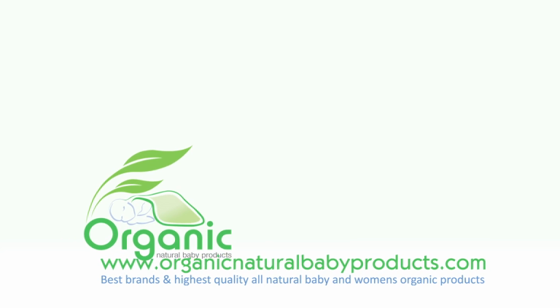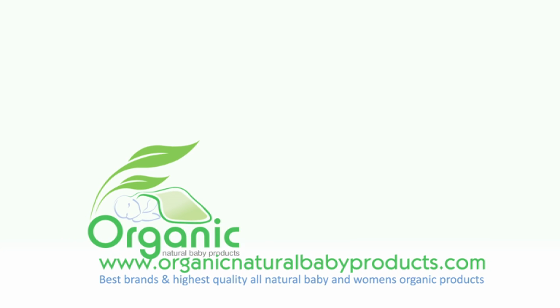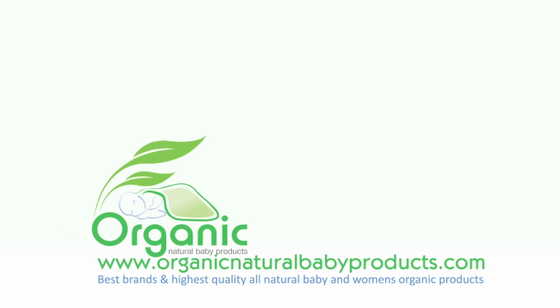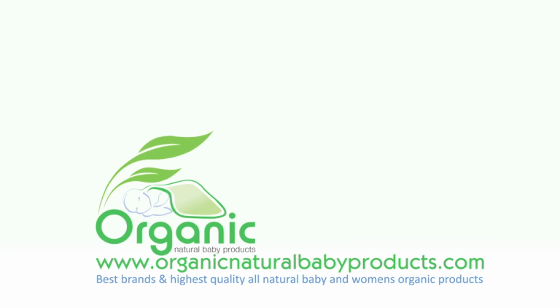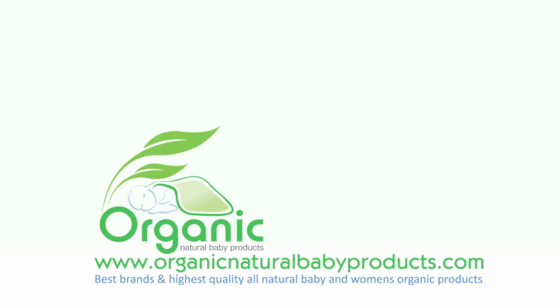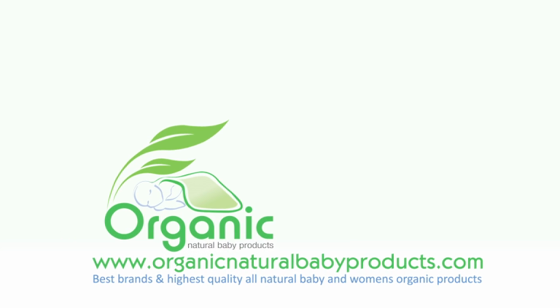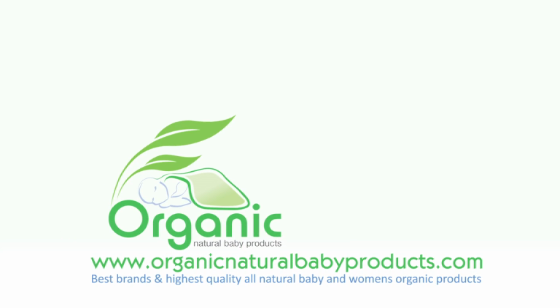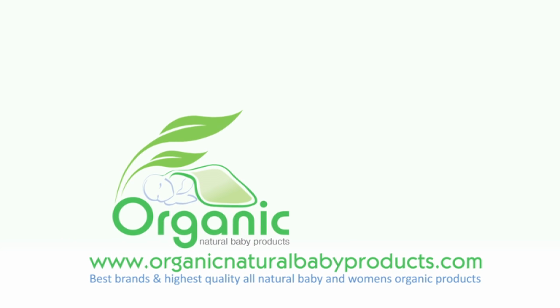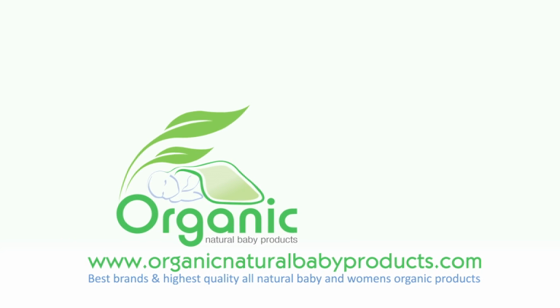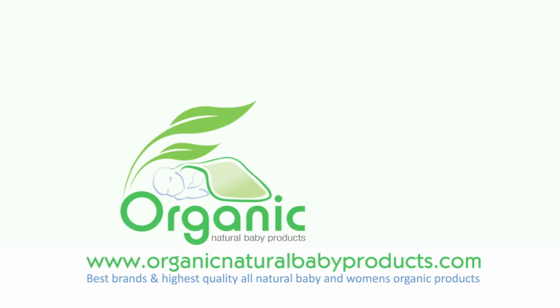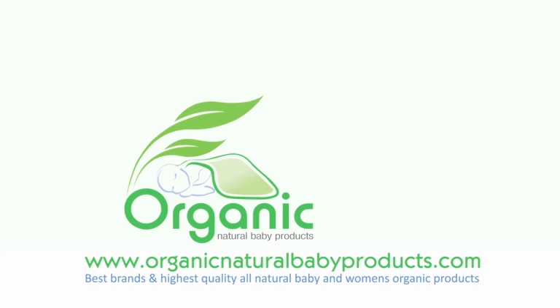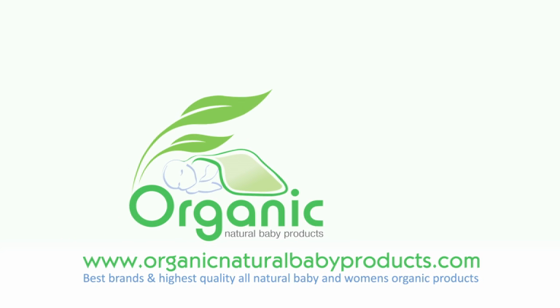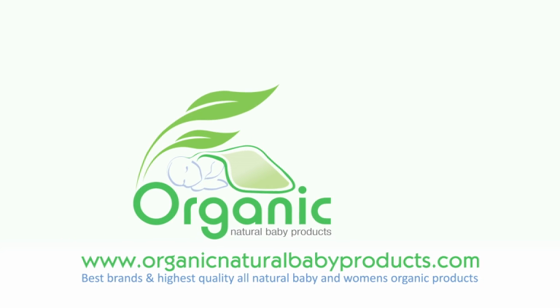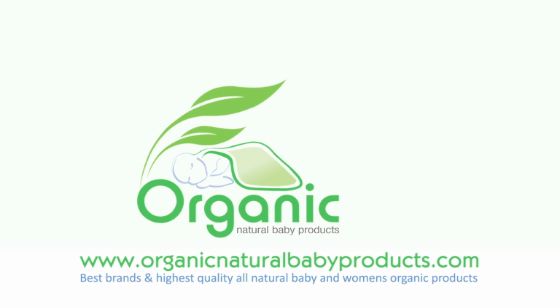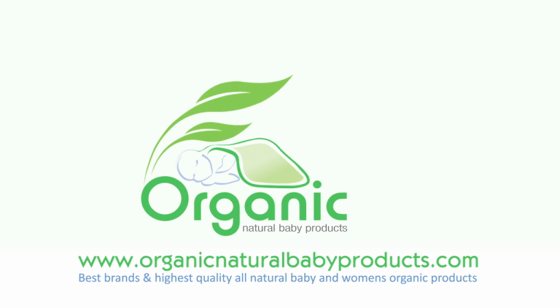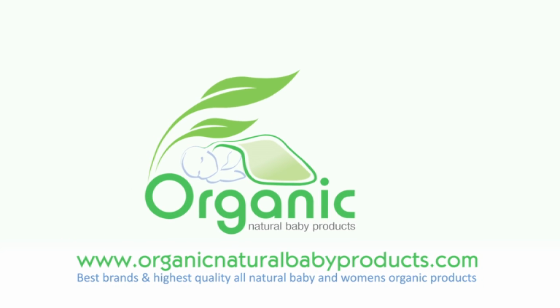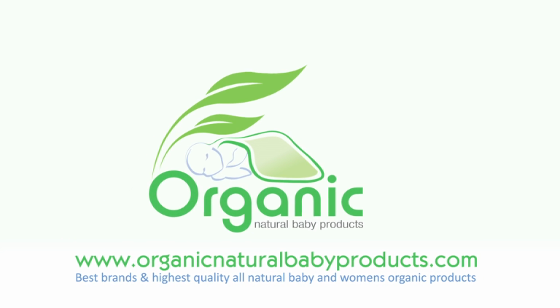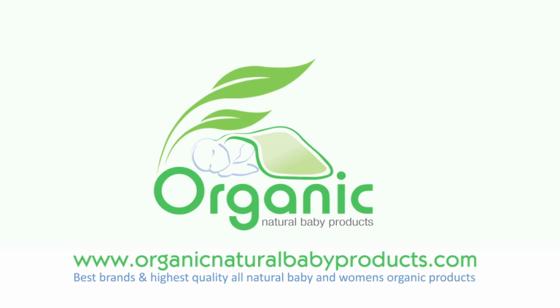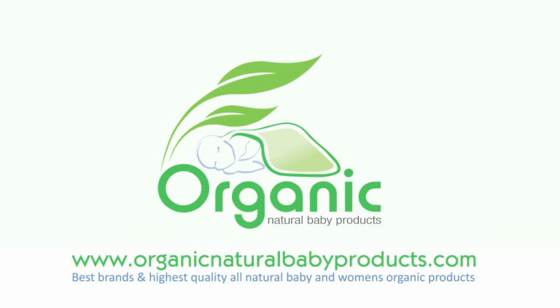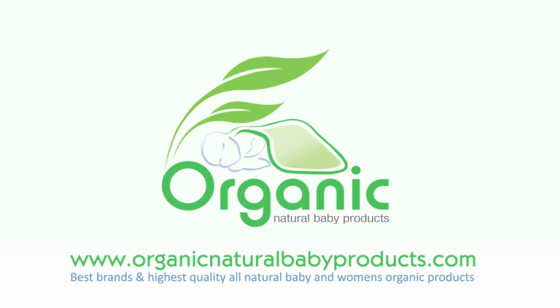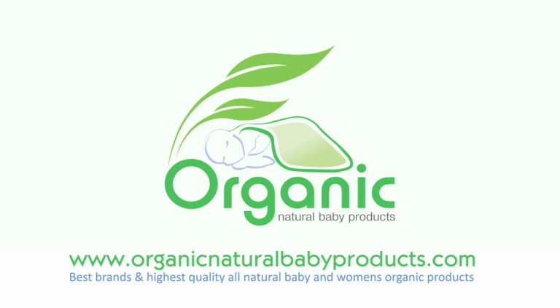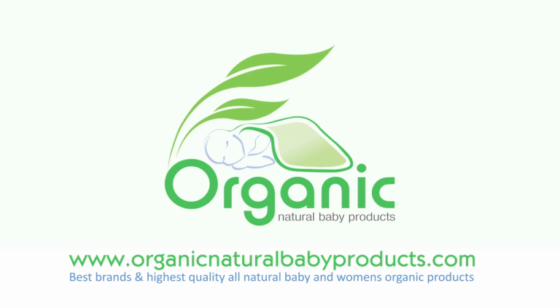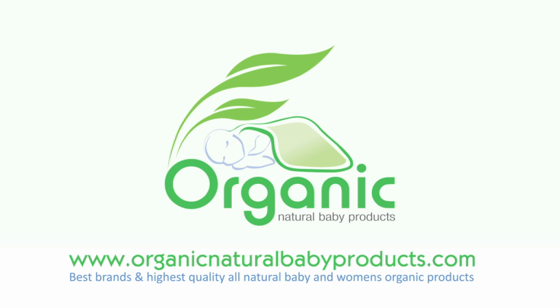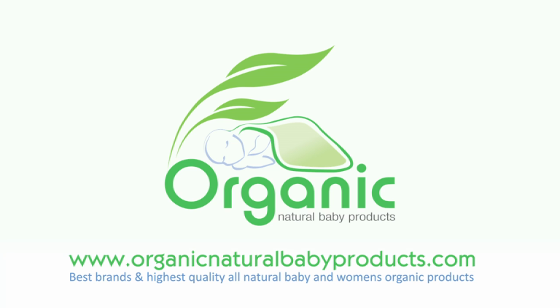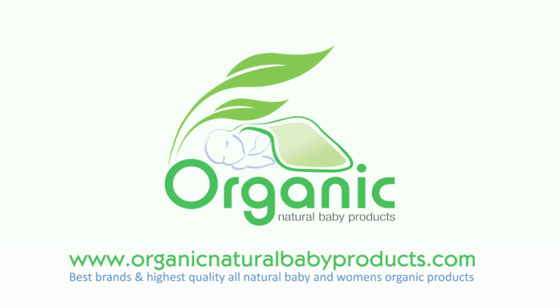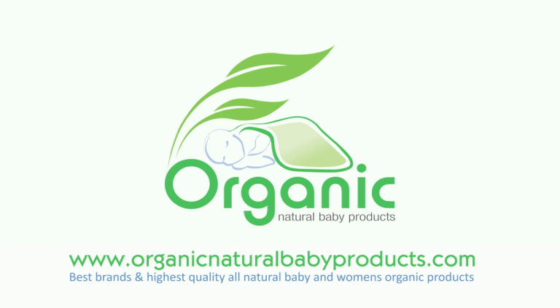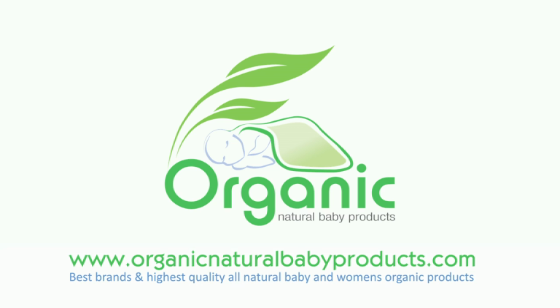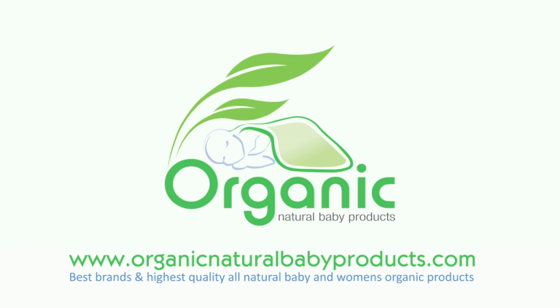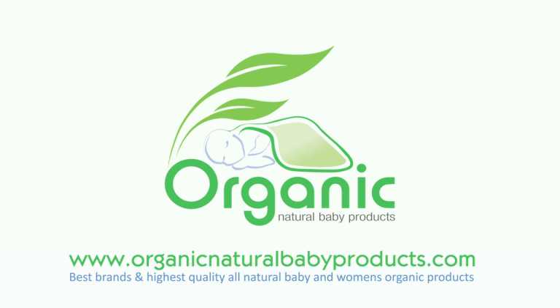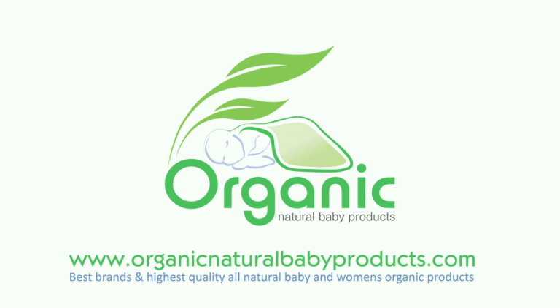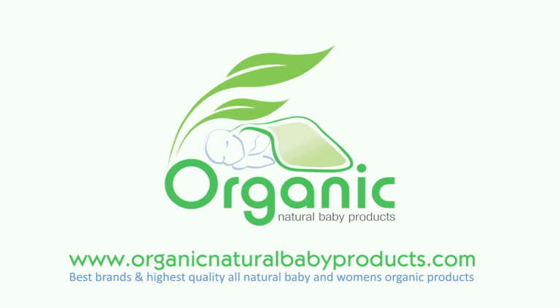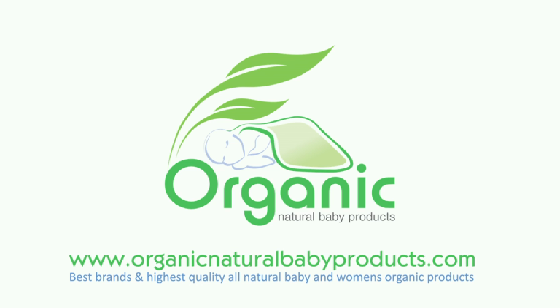Provide your baby with the best. Try Babo Botanicals Baby Shampoo and Wash.